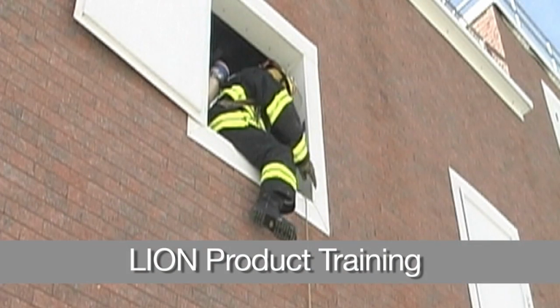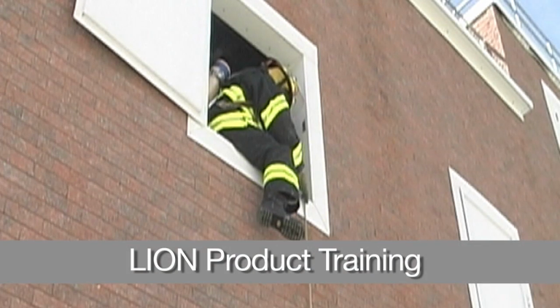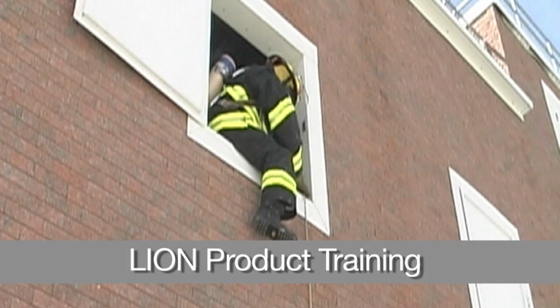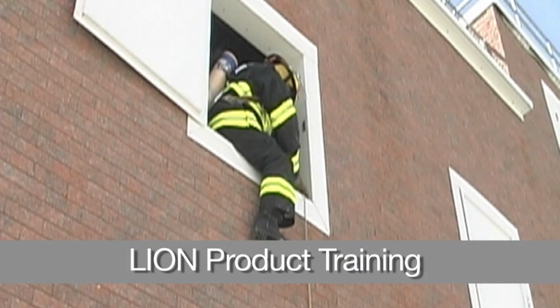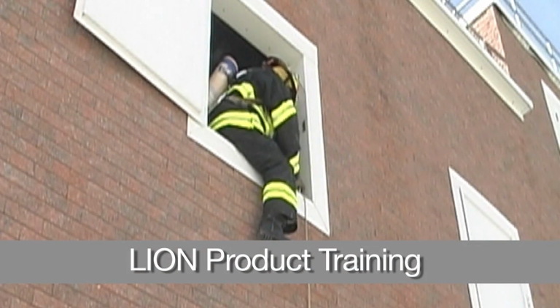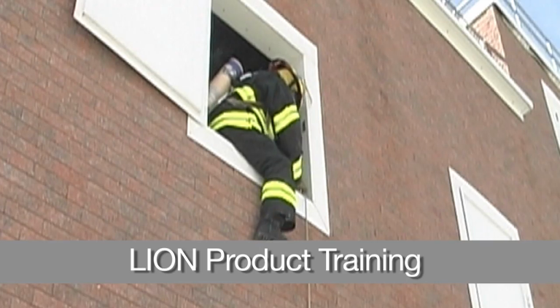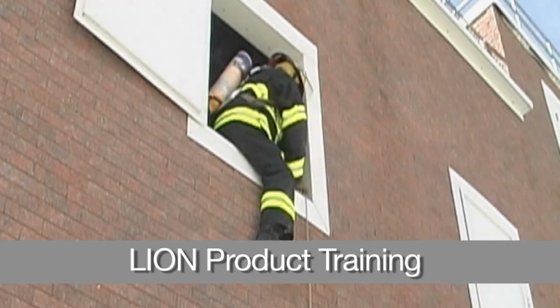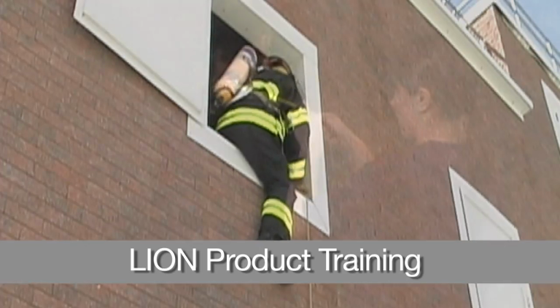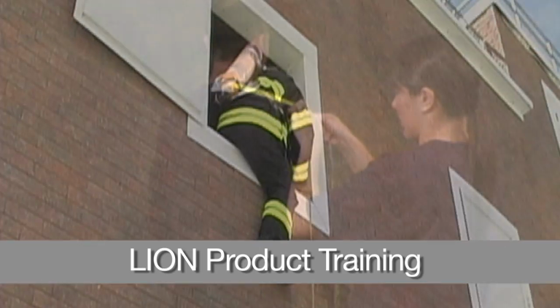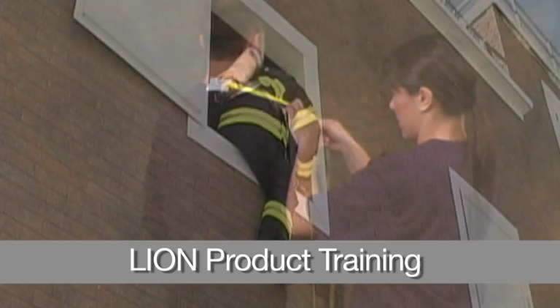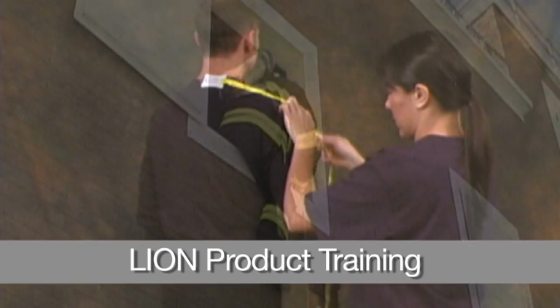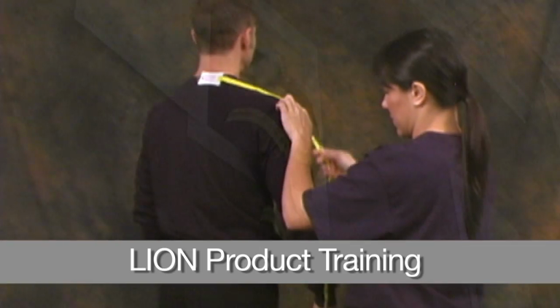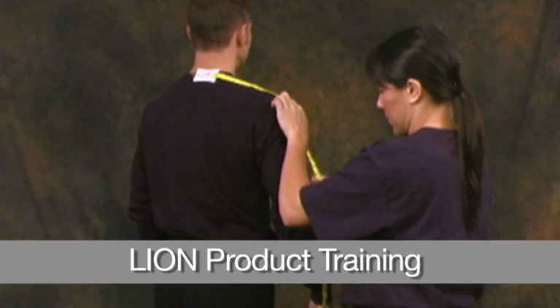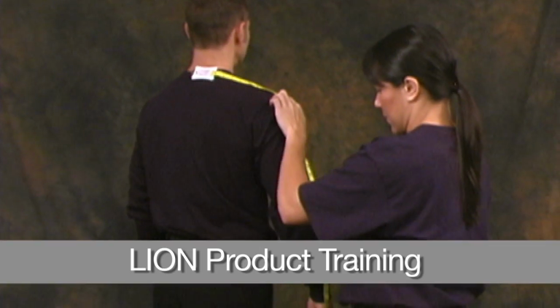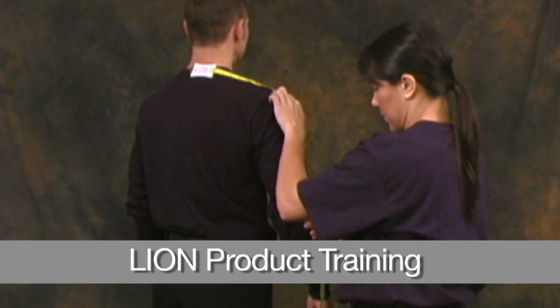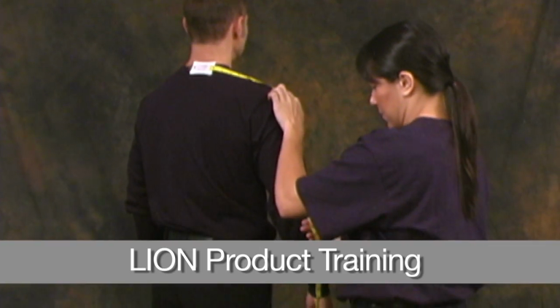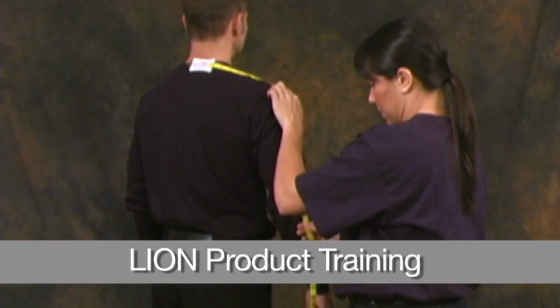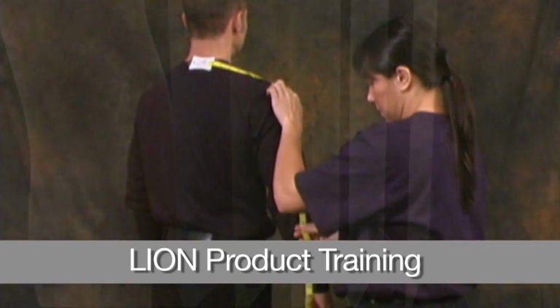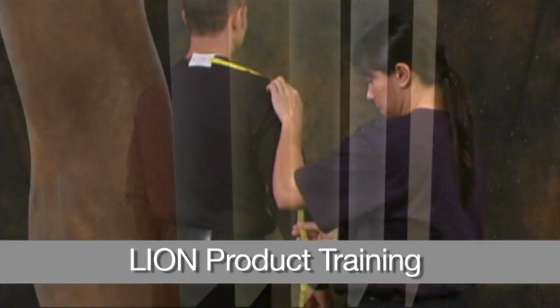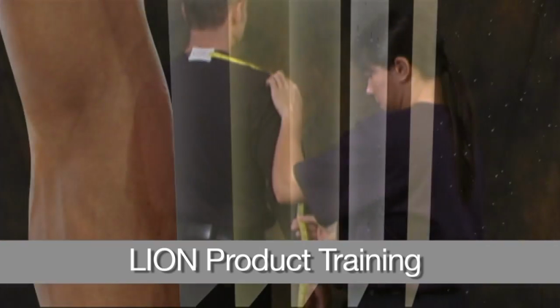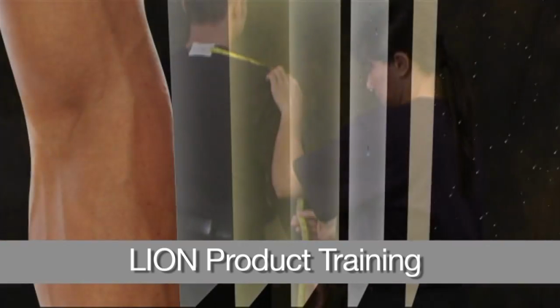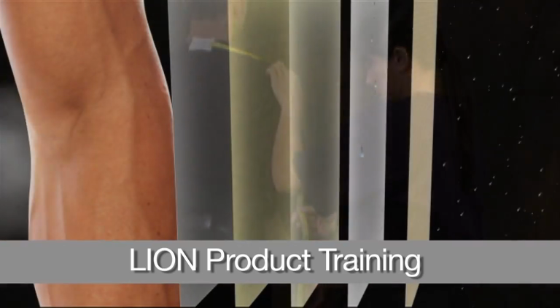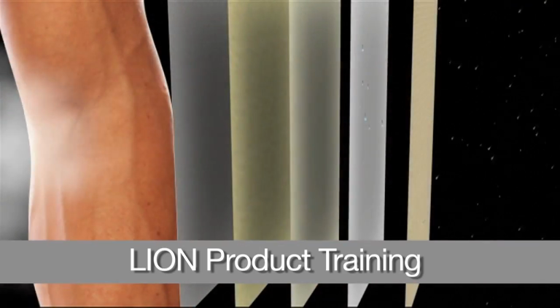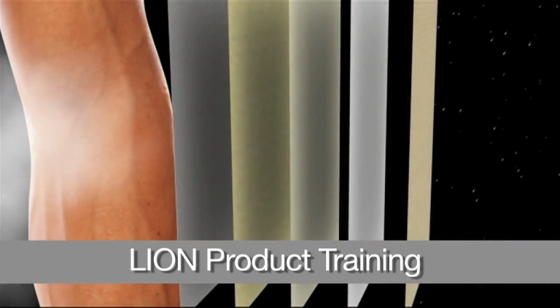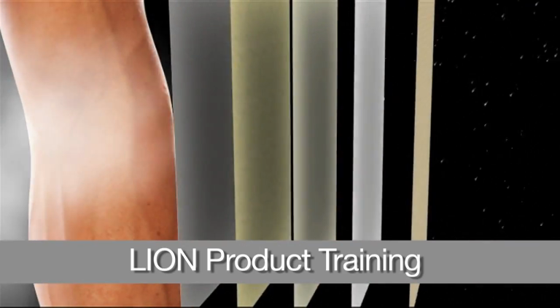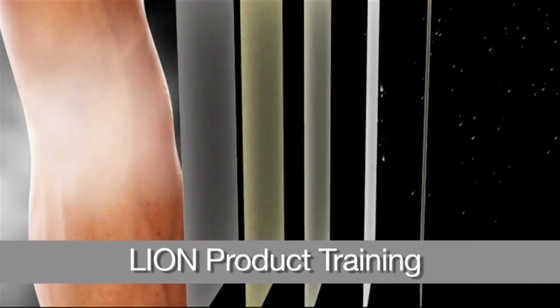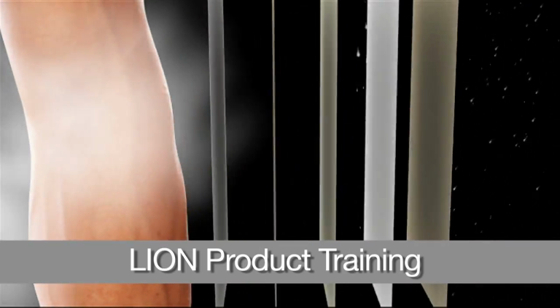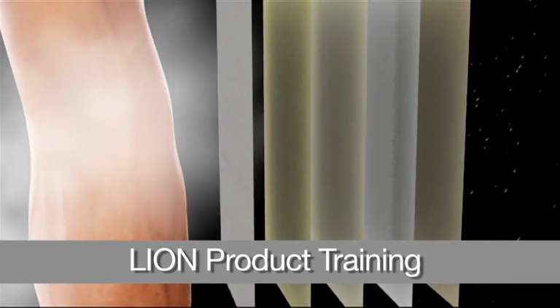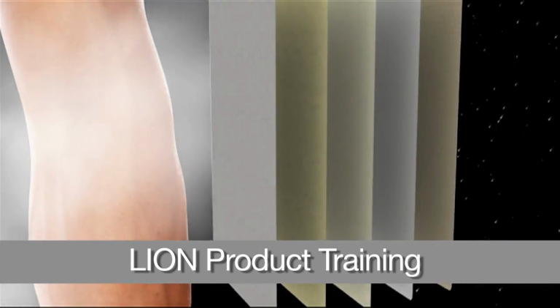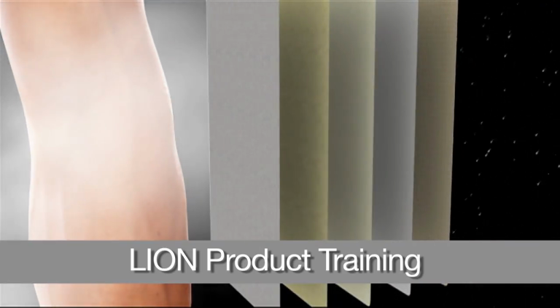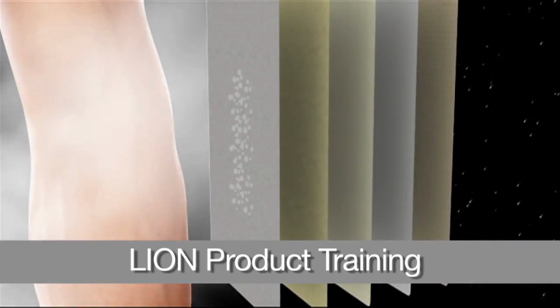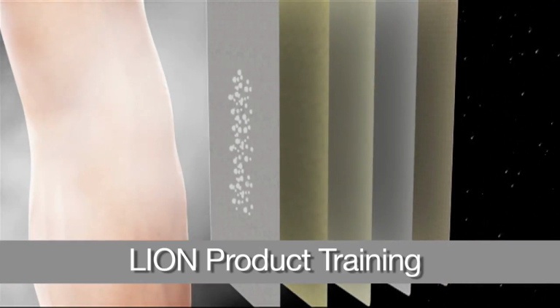Lion Product Training: instructional videos about the fit, form, and functionality of Lion products.